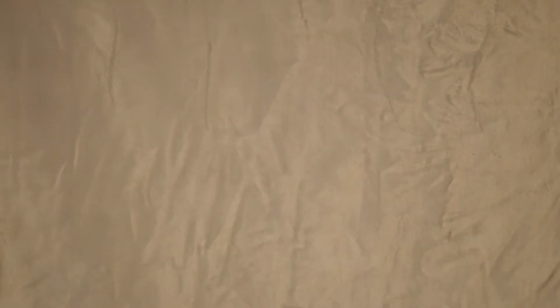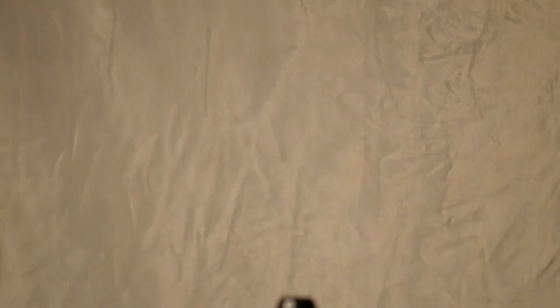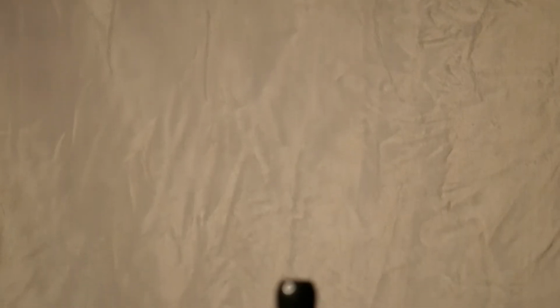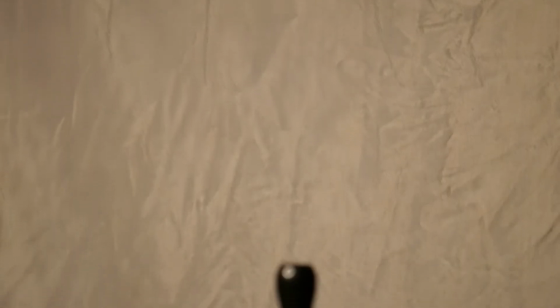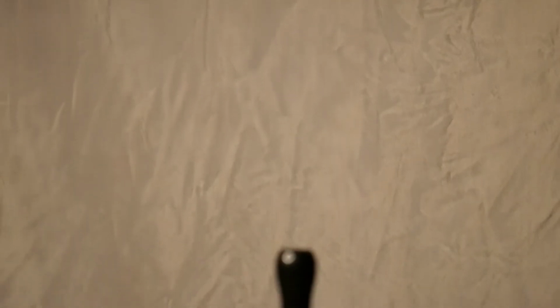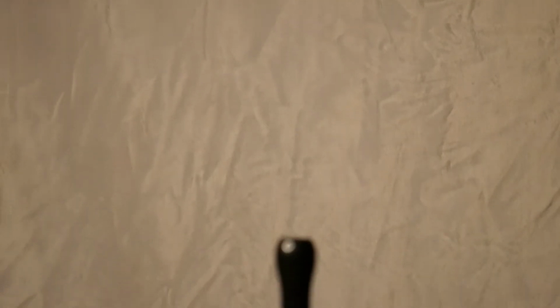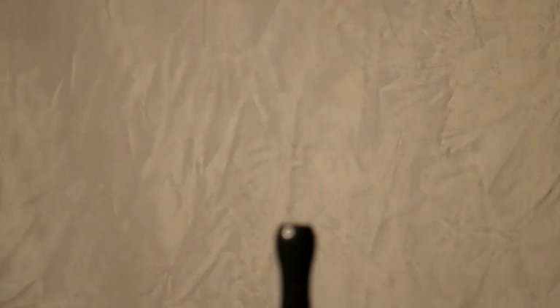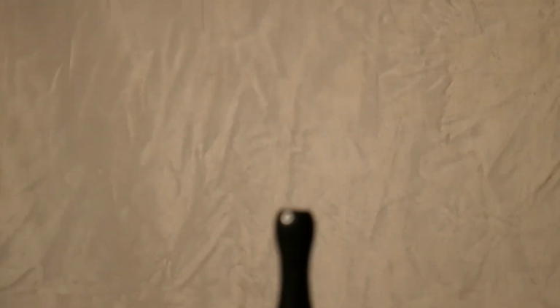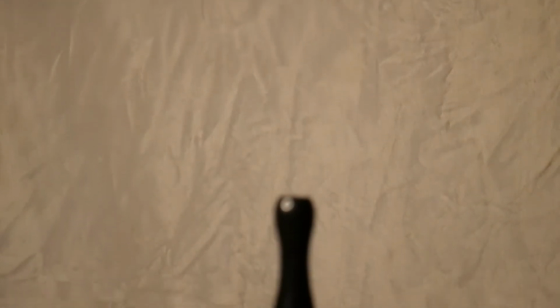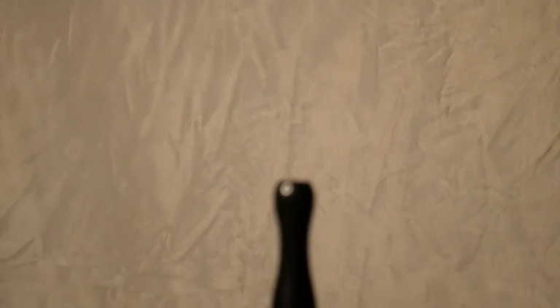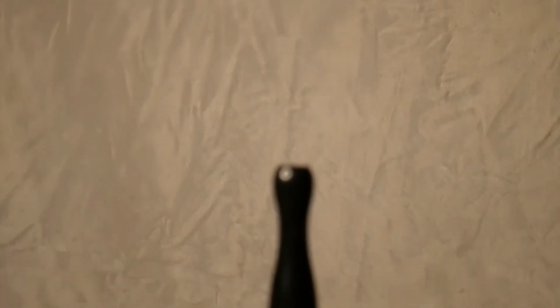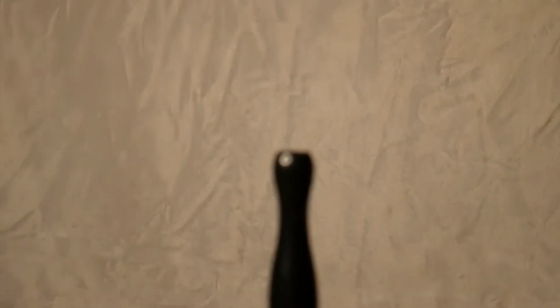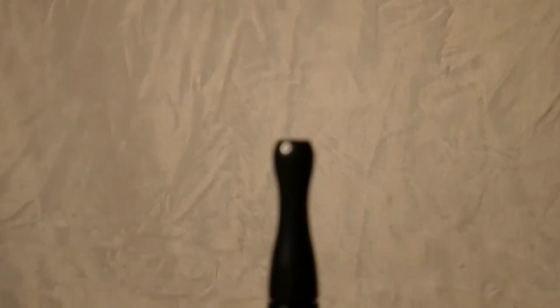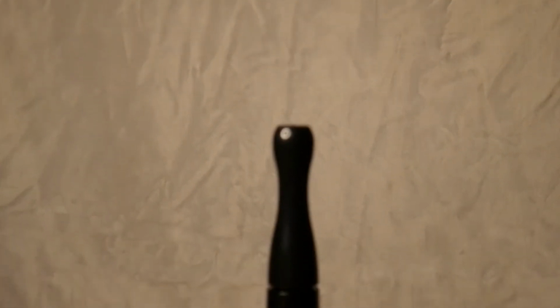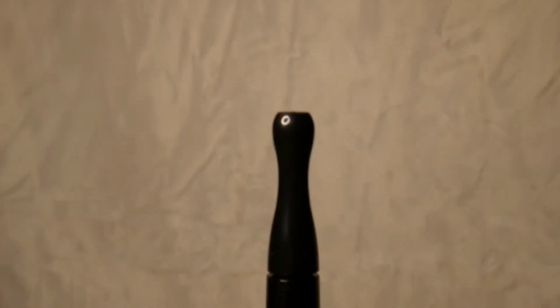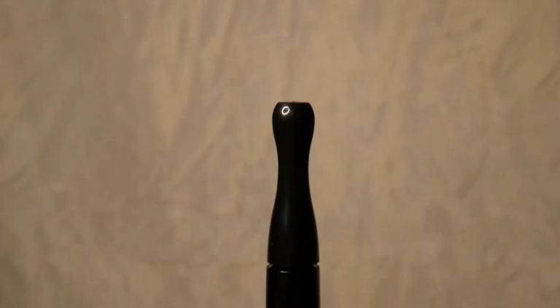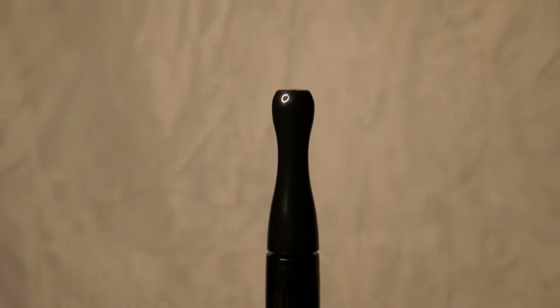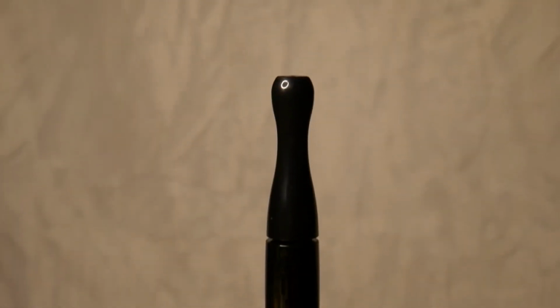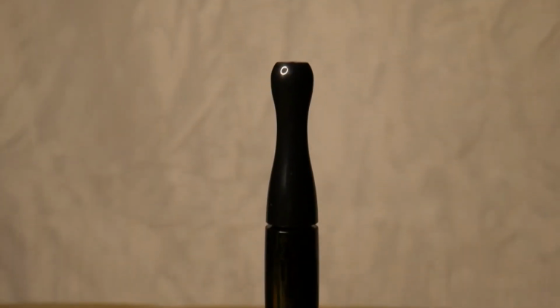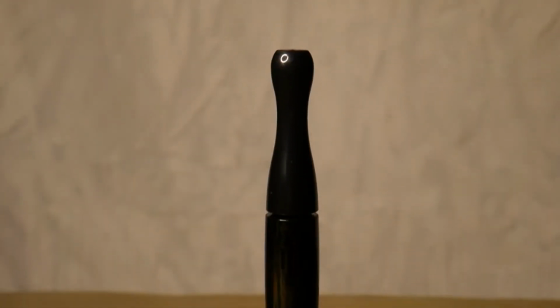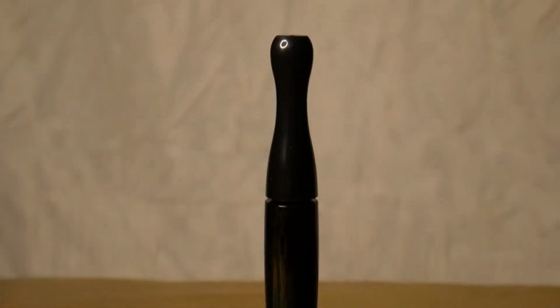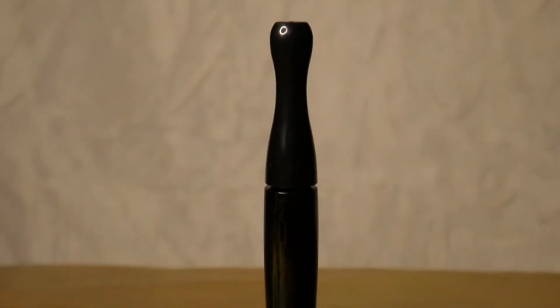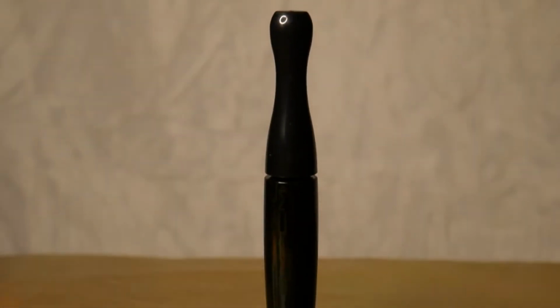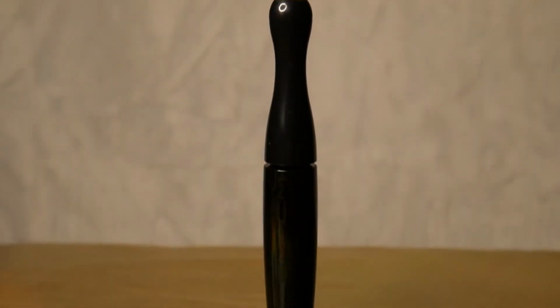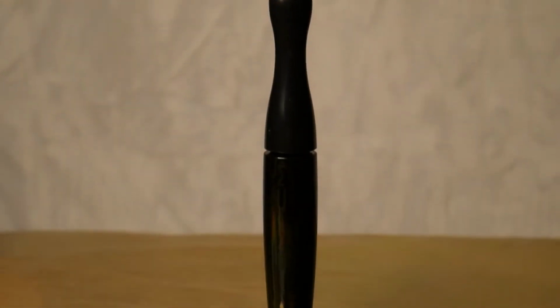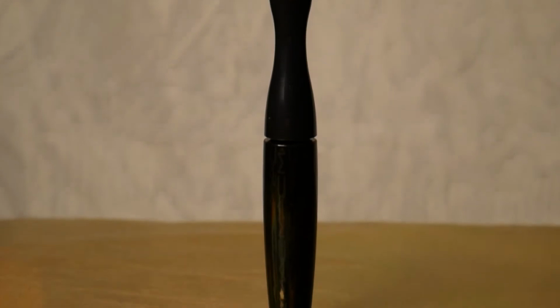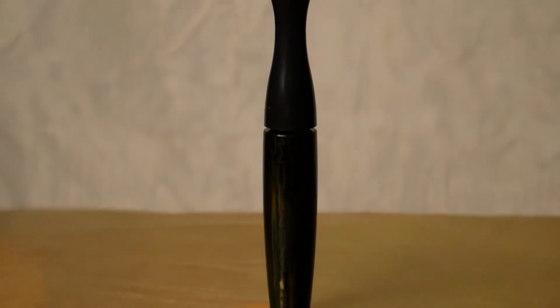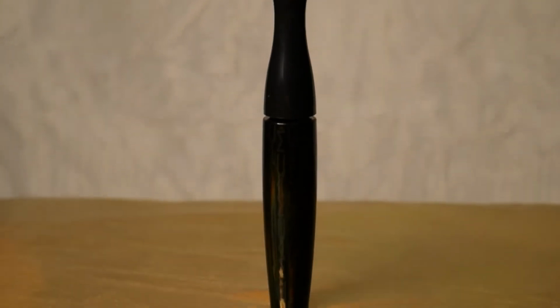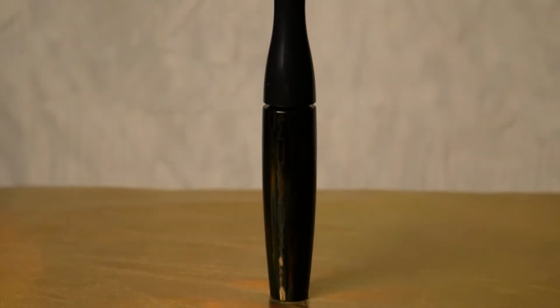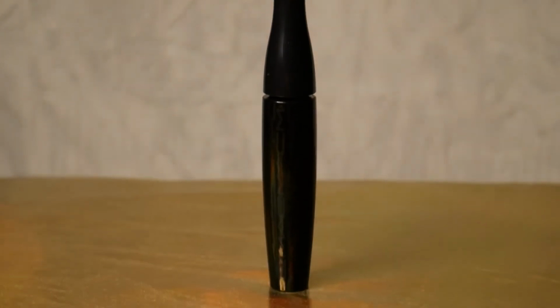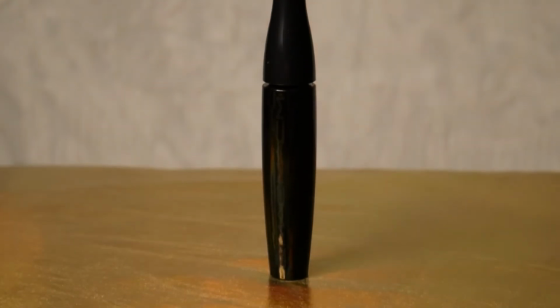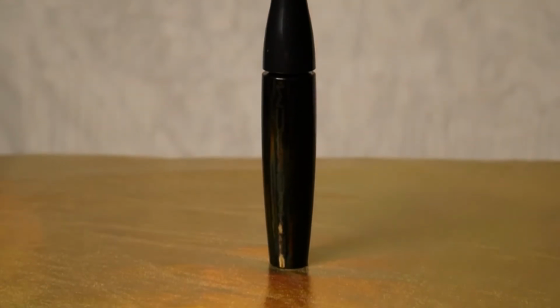One thing I really love about this mascara is the shape of the tube. It's not plain, and I like how unique and different it is.